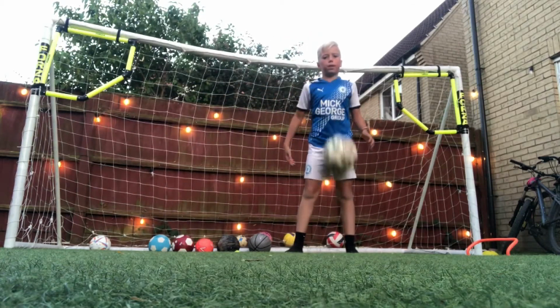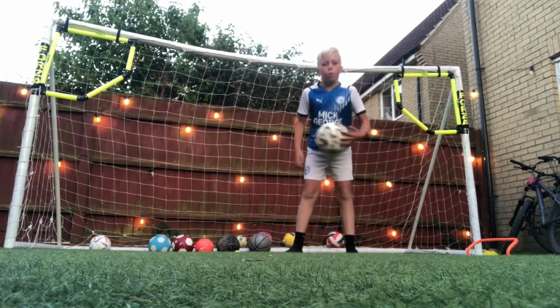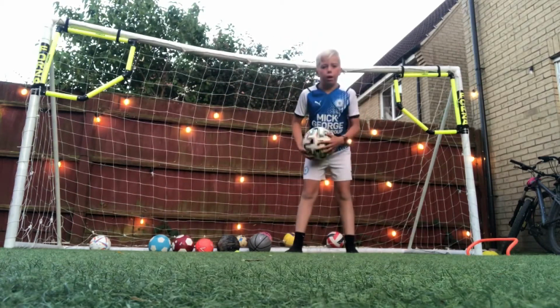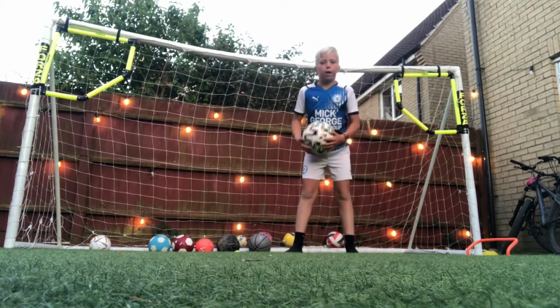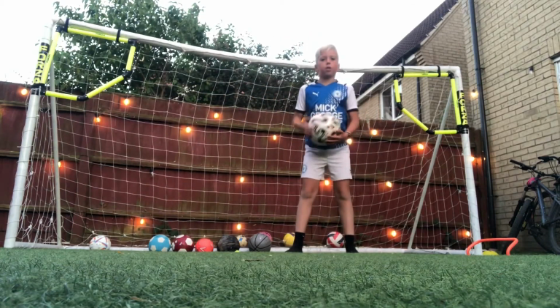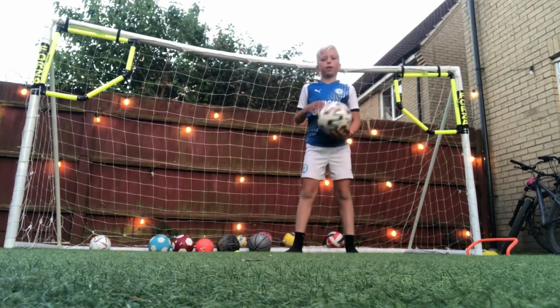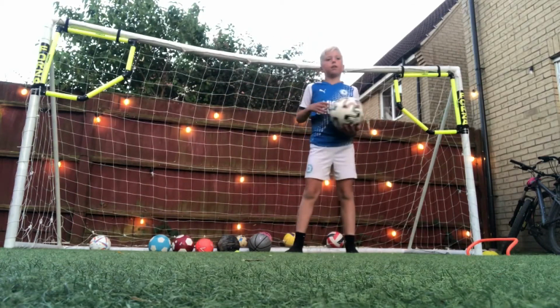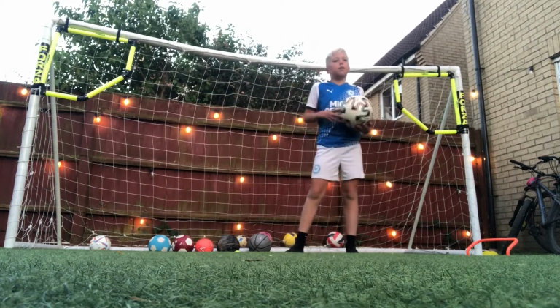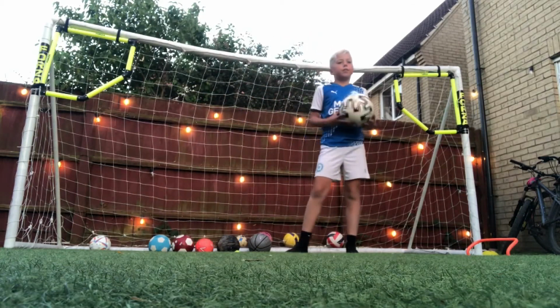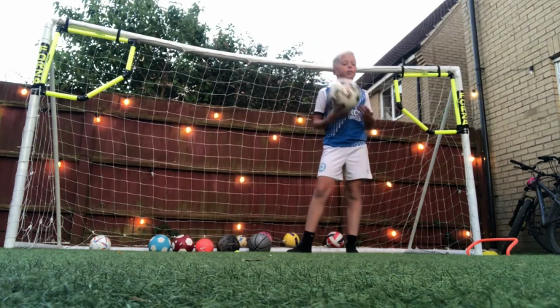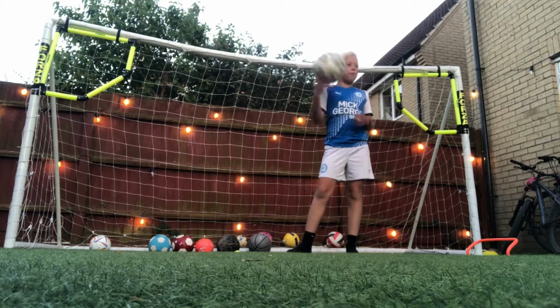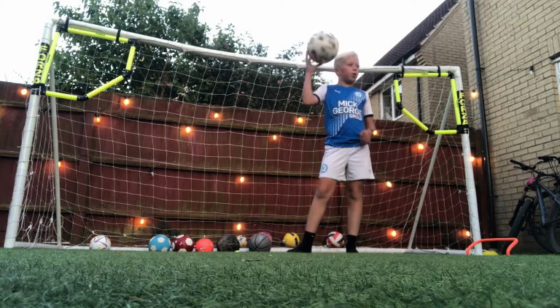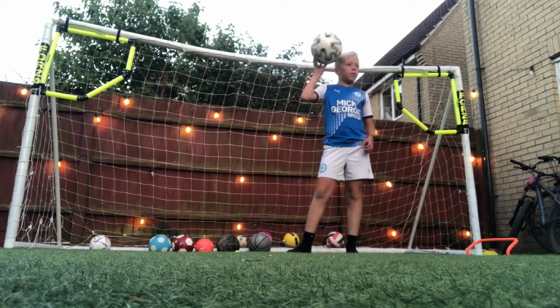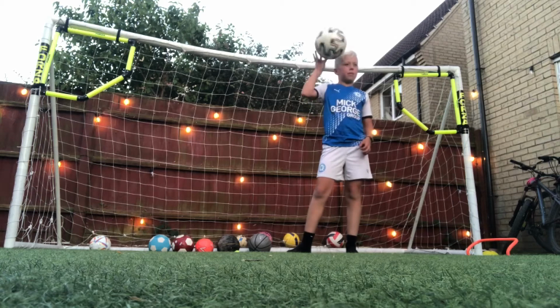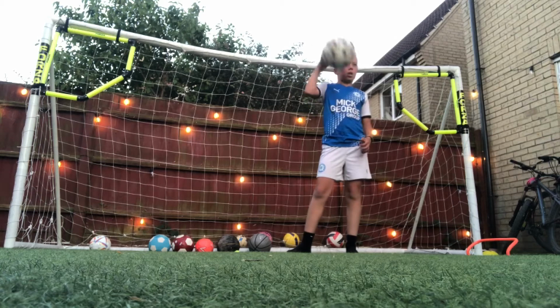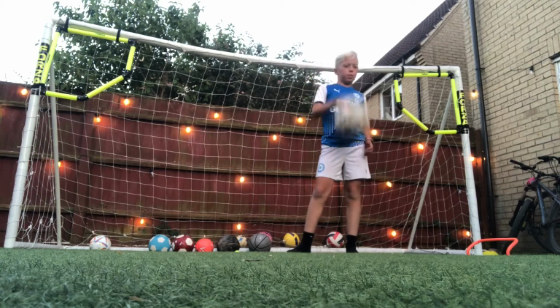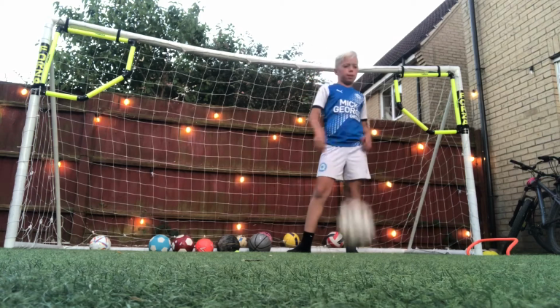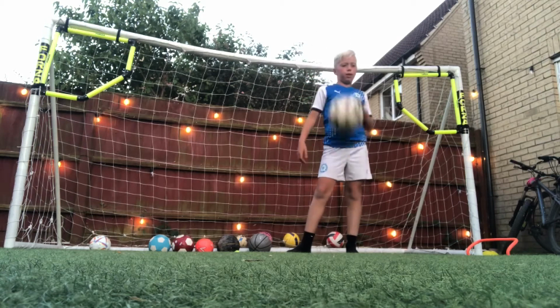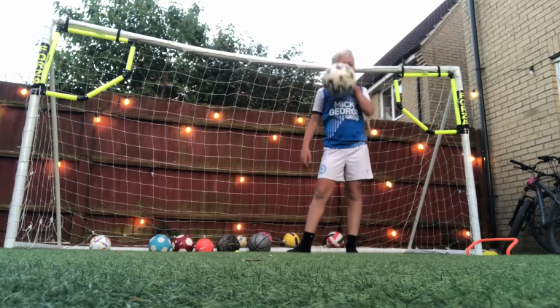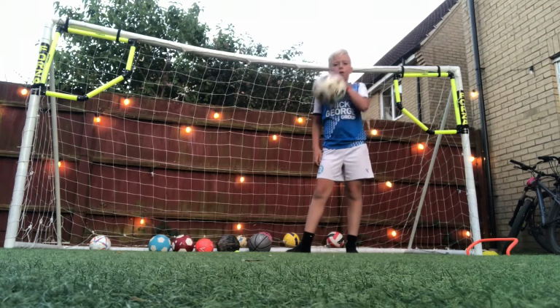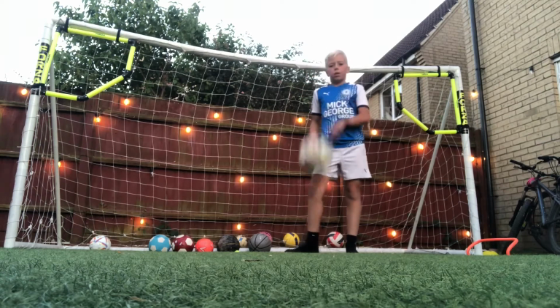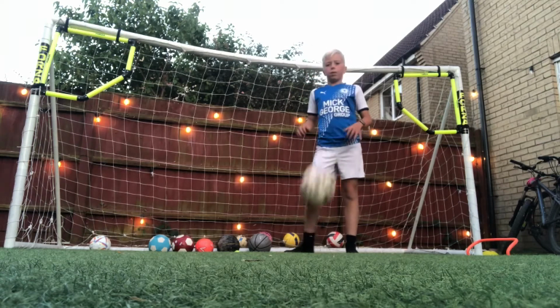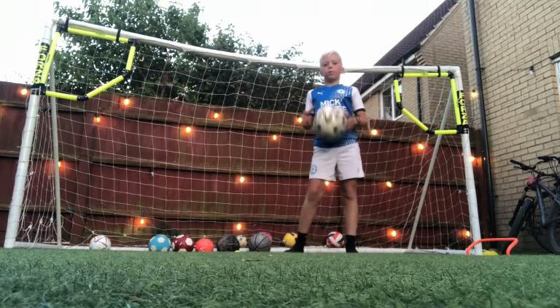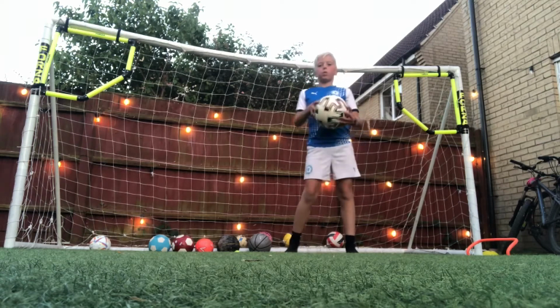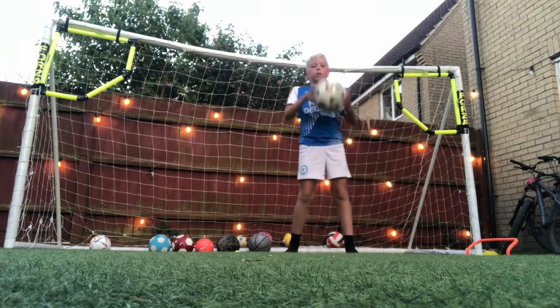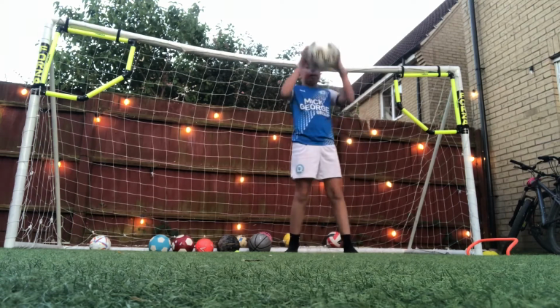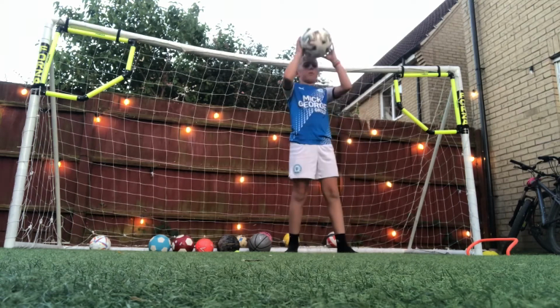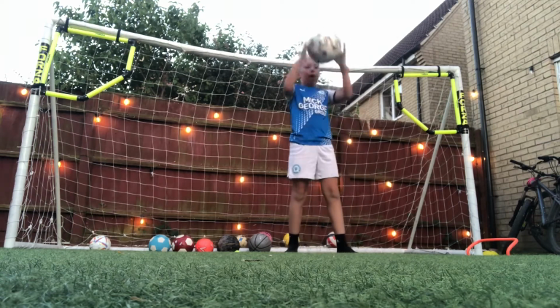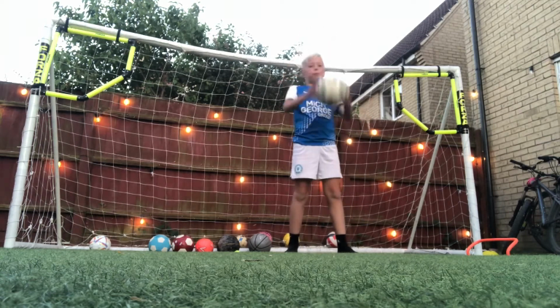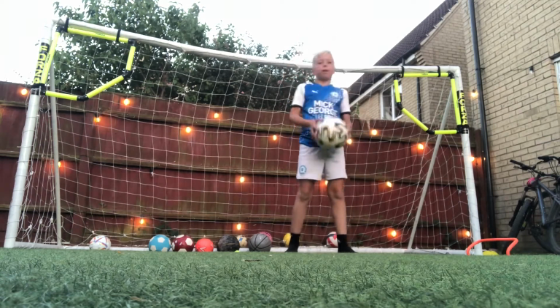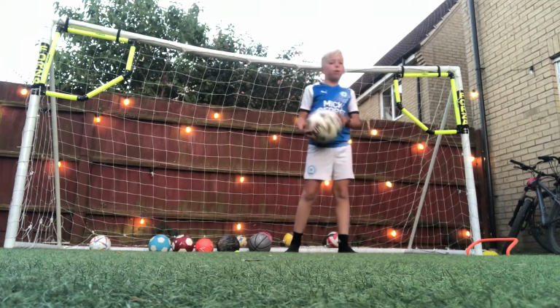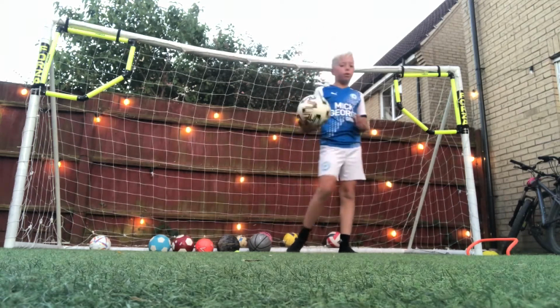I'm going to try and stop throwing to the same side. Some of these could trick me — it could be right at me, who knows.